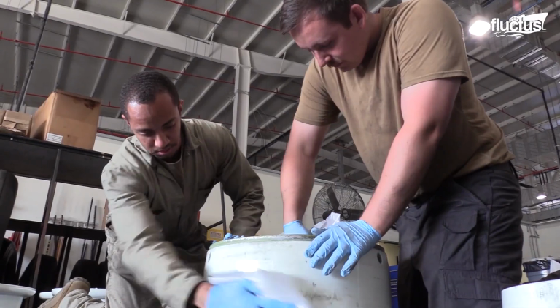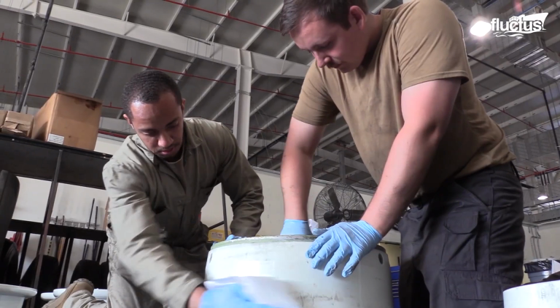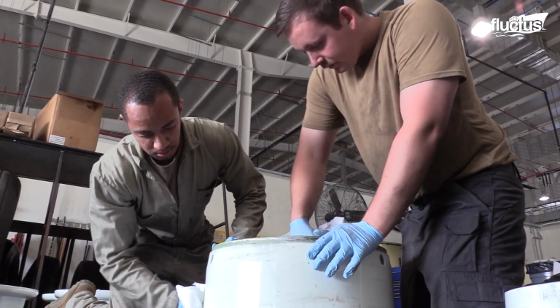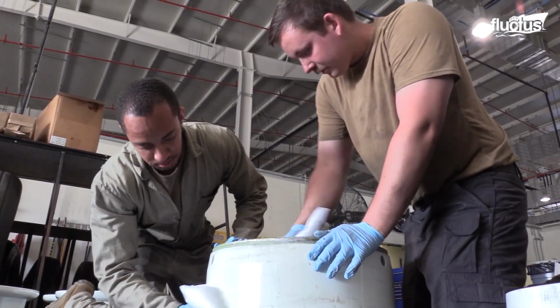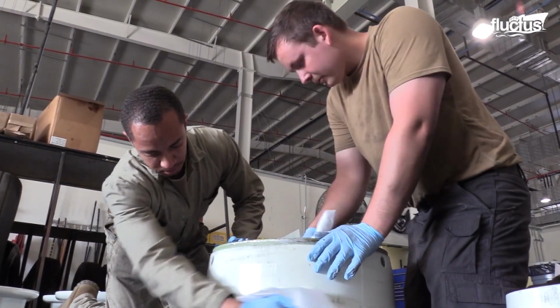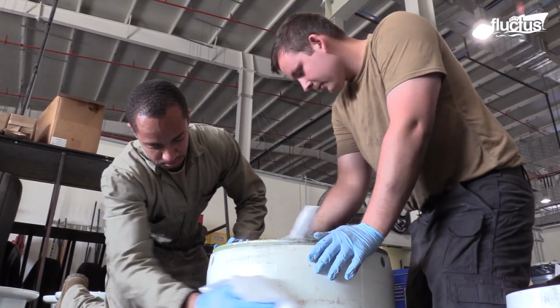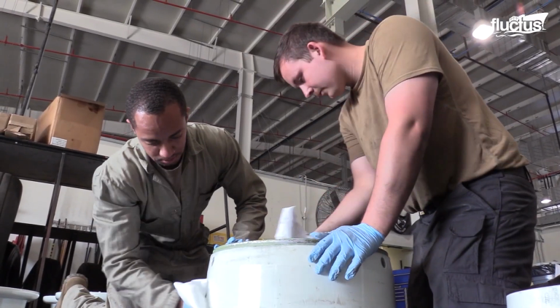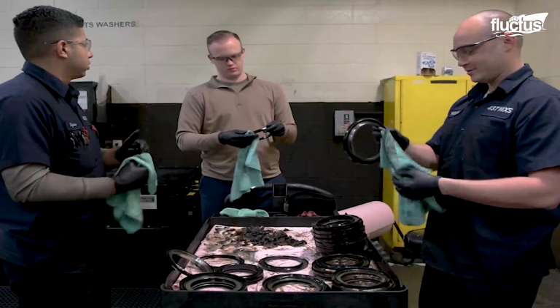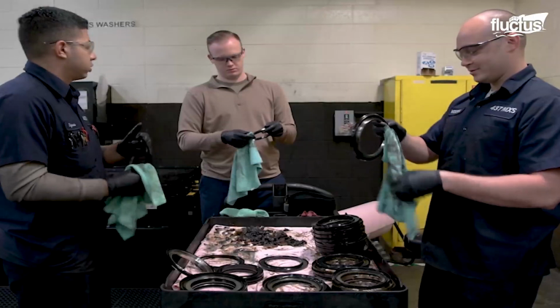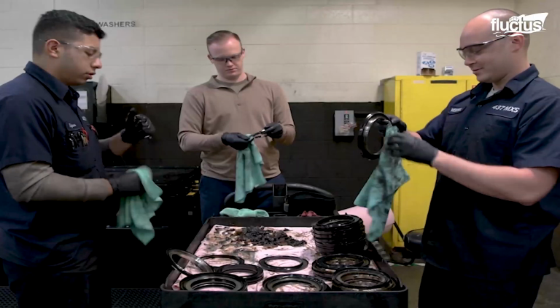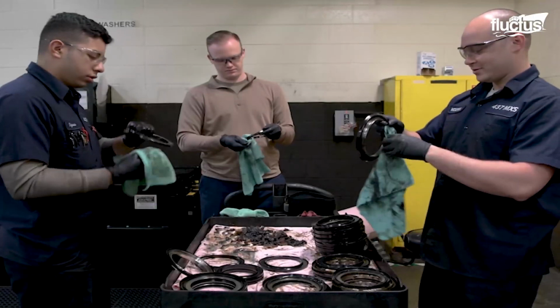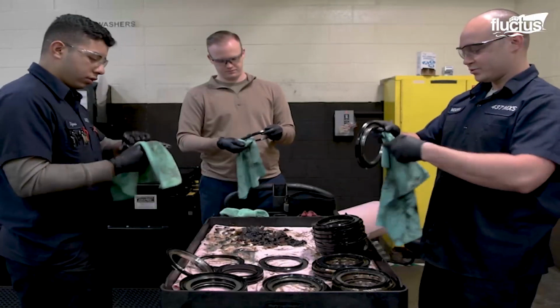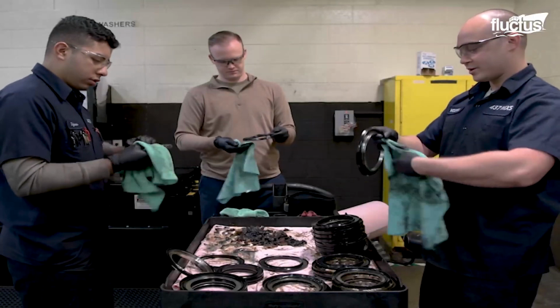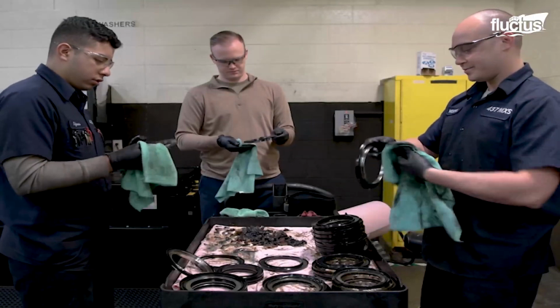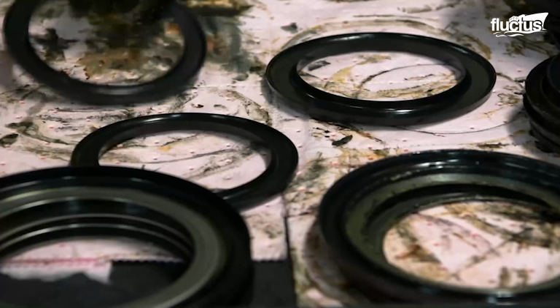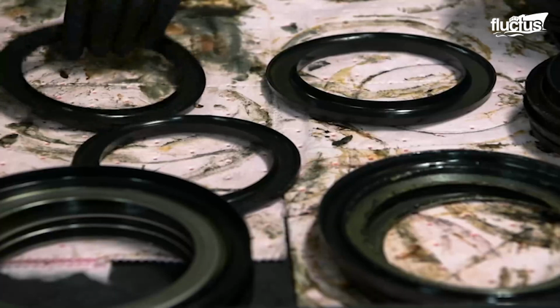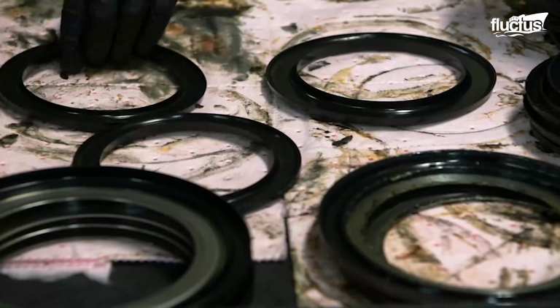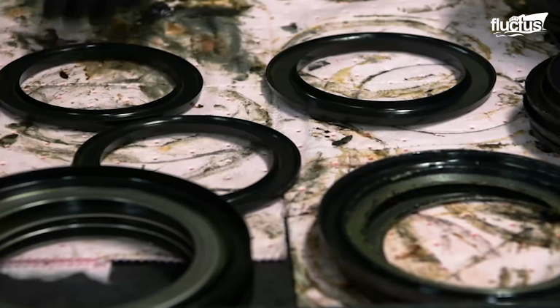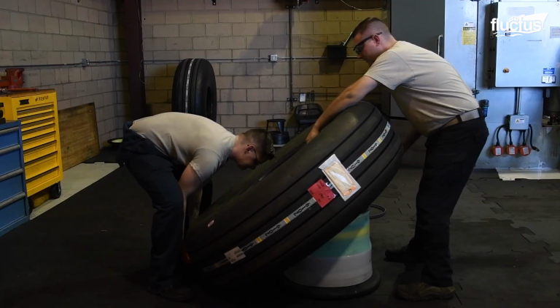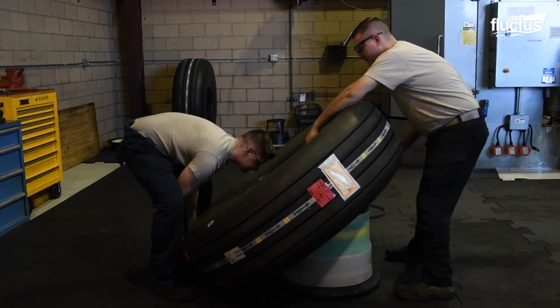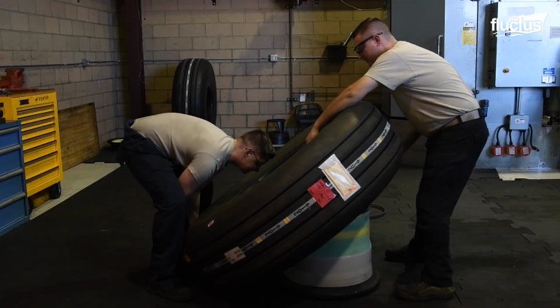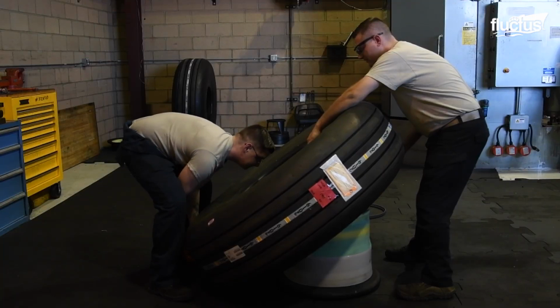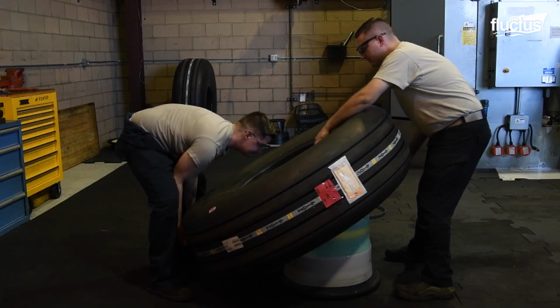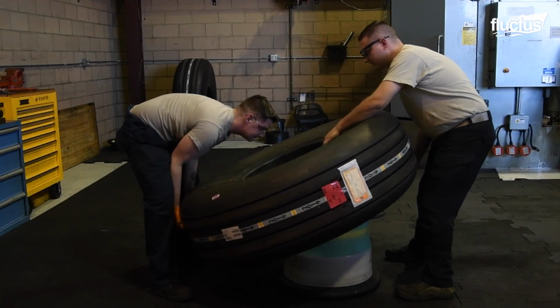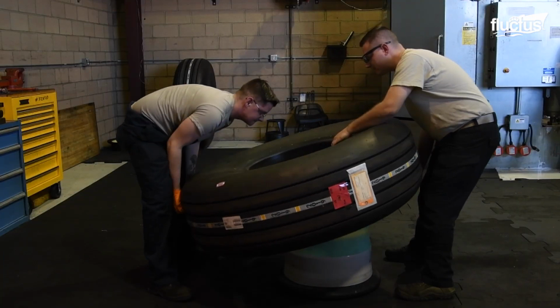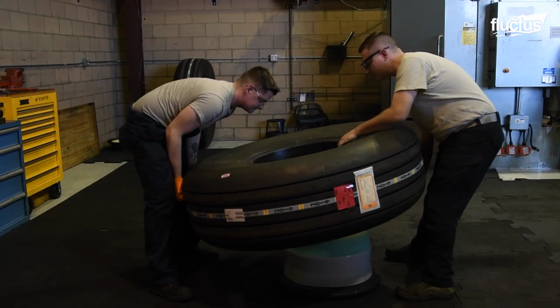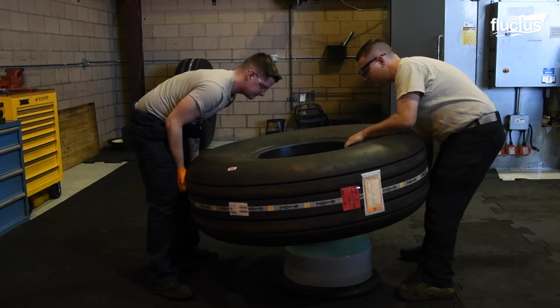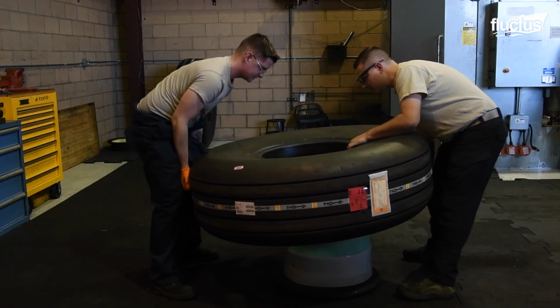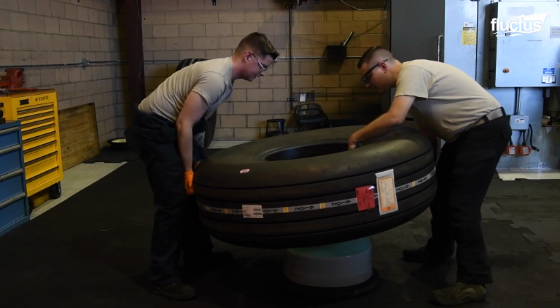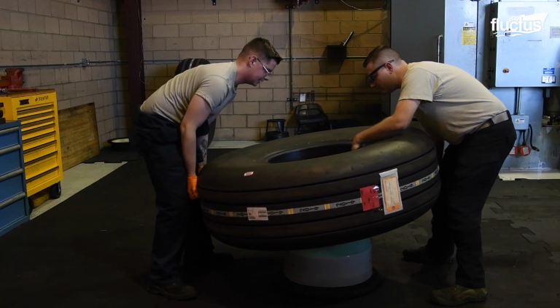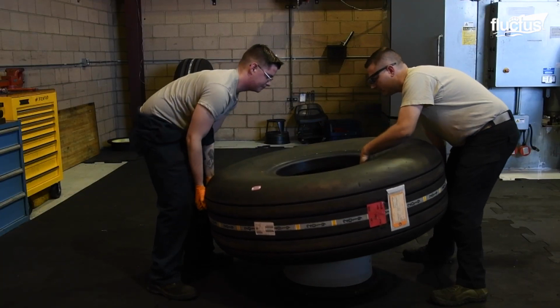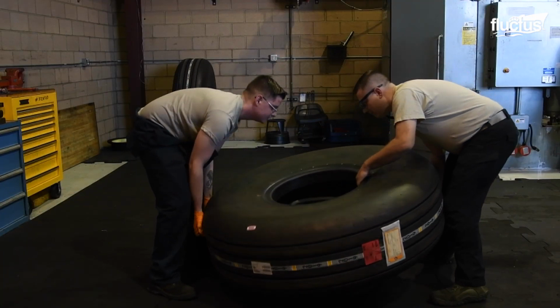After the internal assembly is evaluated for damage, the process is reversed to install a new tire.